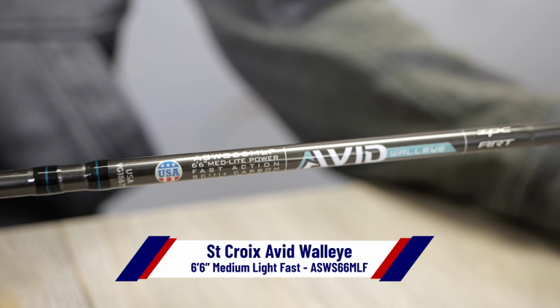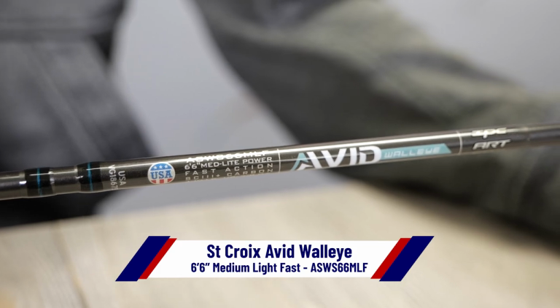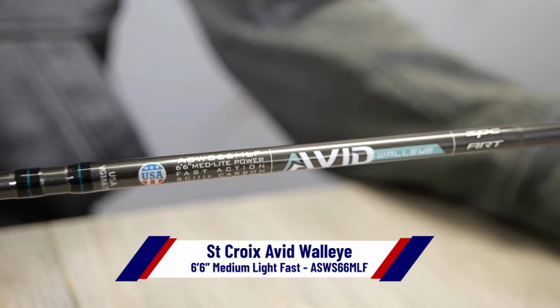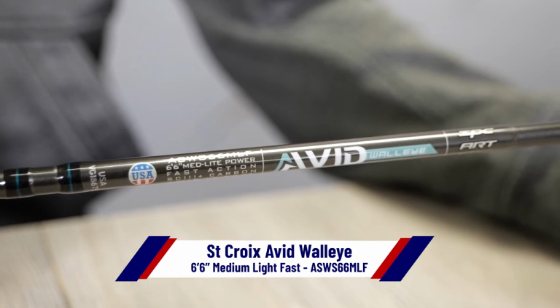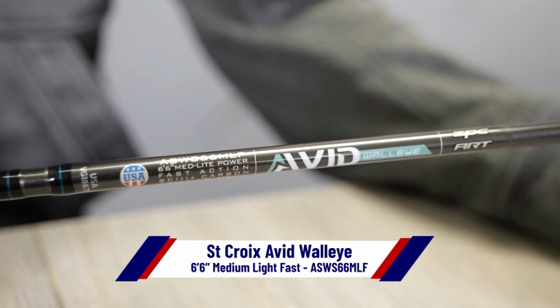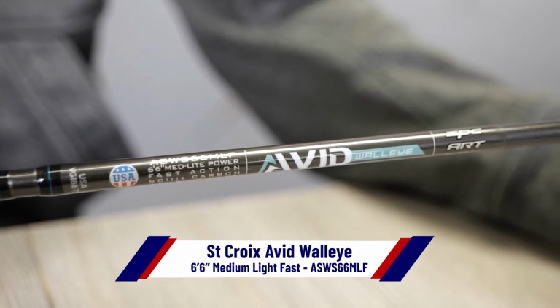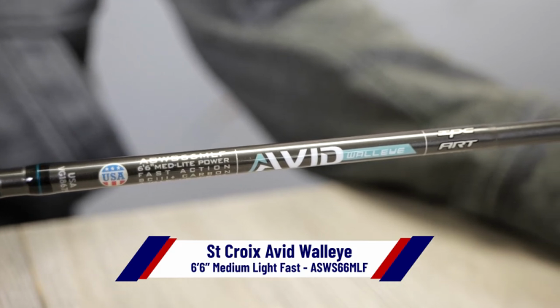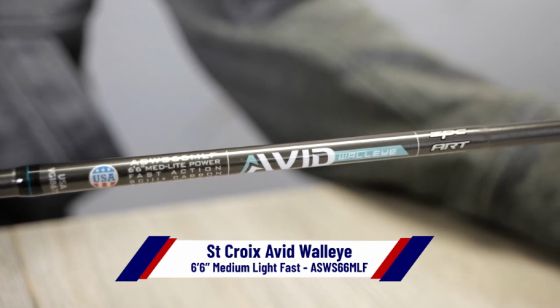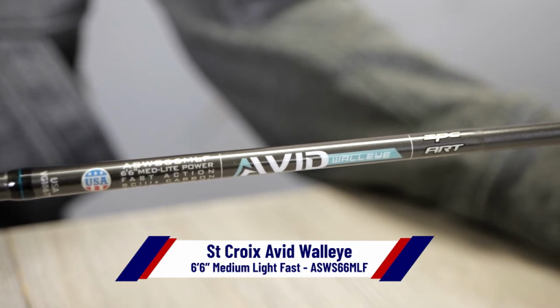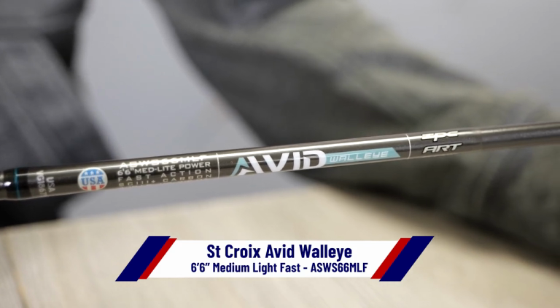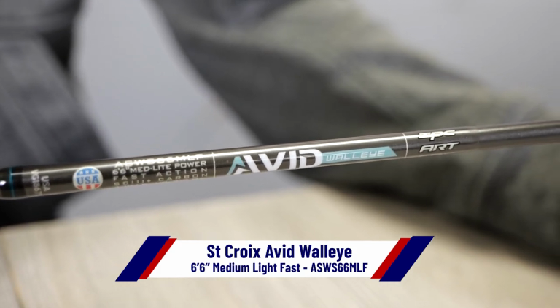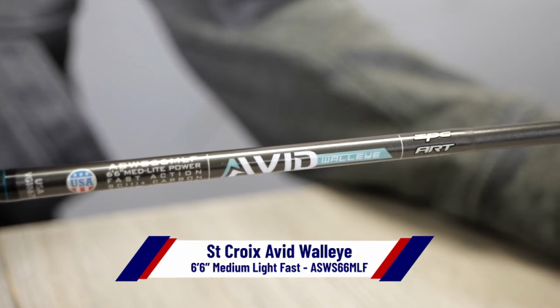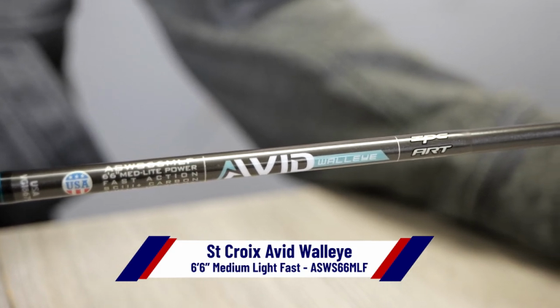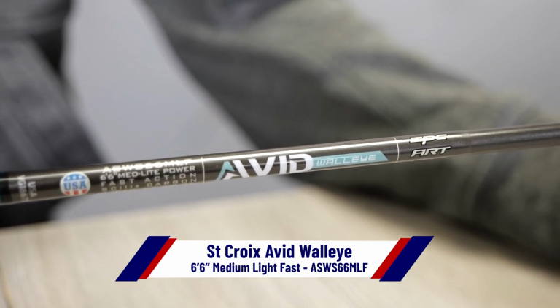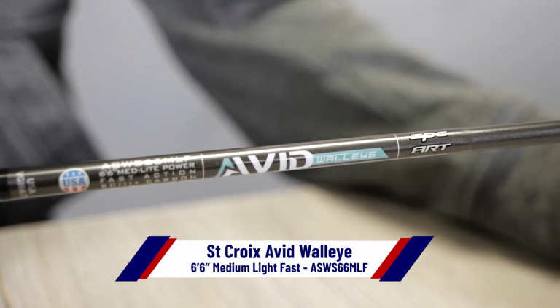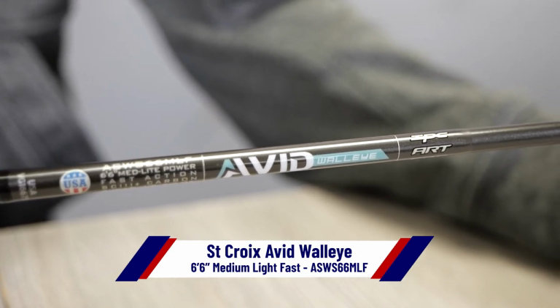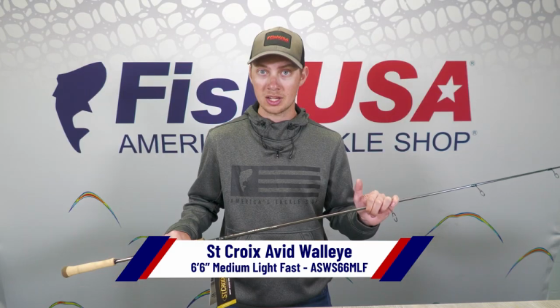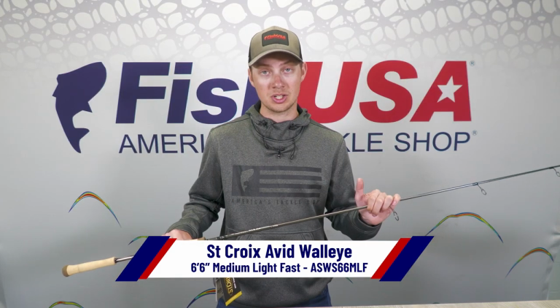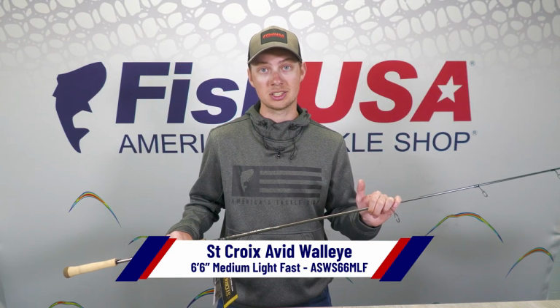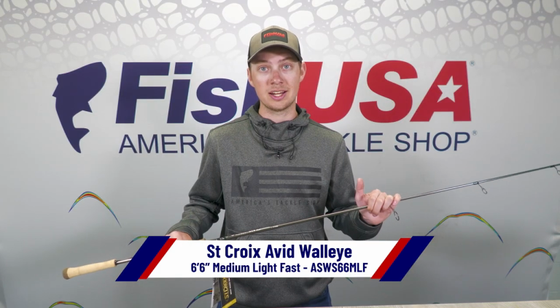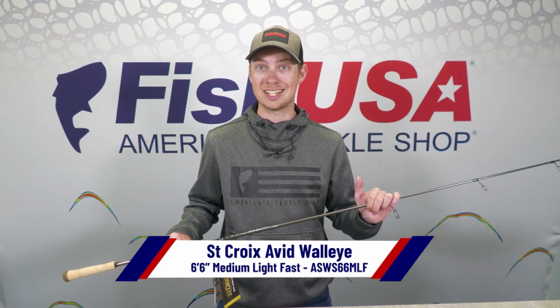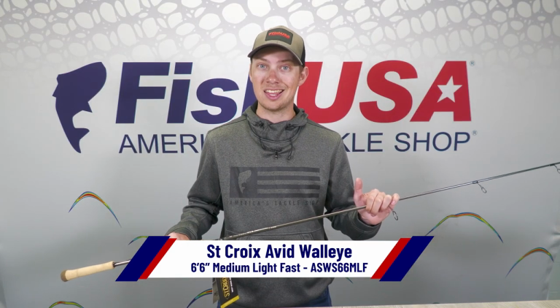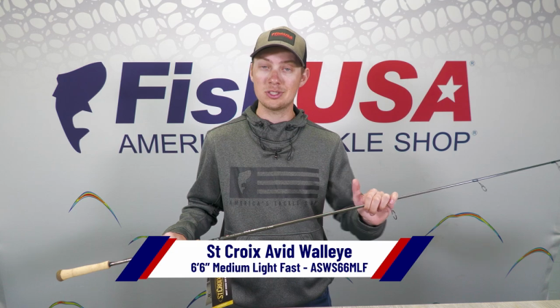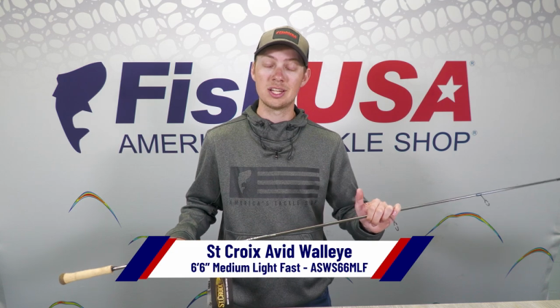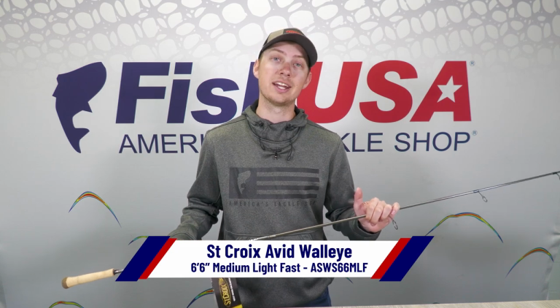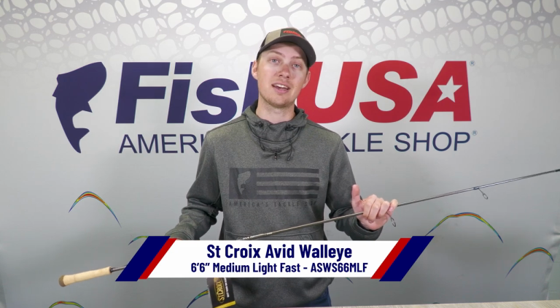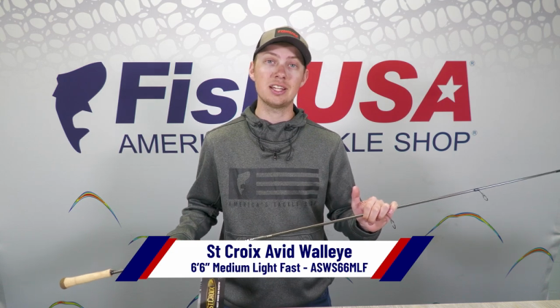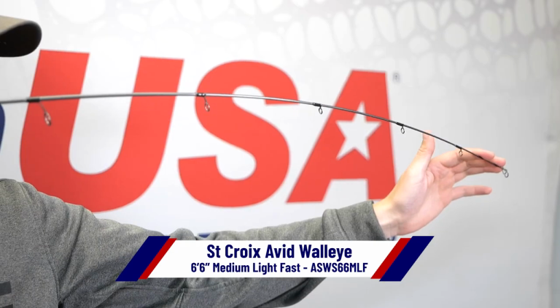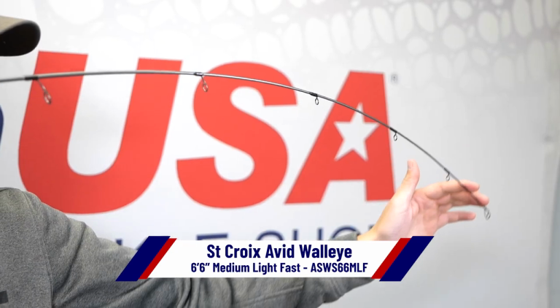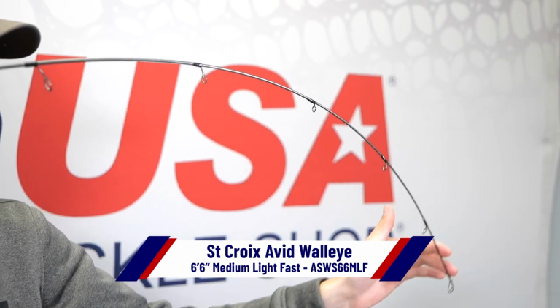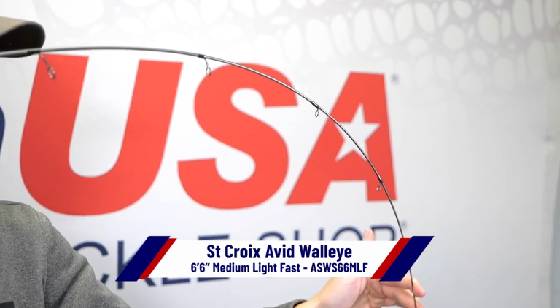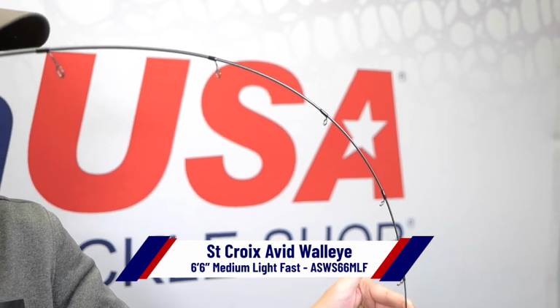The medium light action allows you to use leaders as light as four pound and jigs as light as an eighth ounce and as heavy as three-eighths of an ounce.